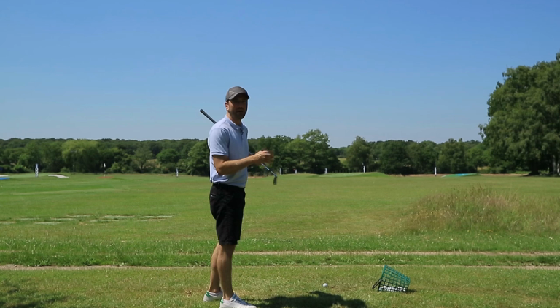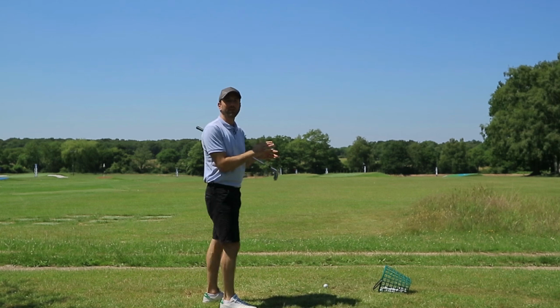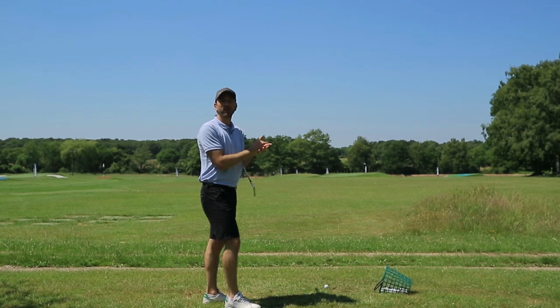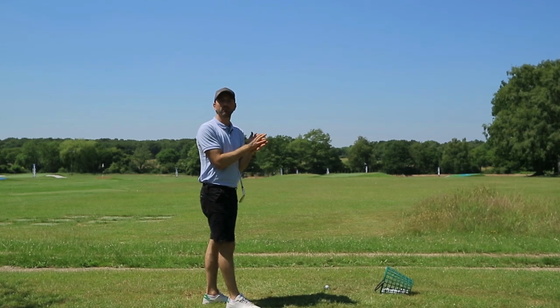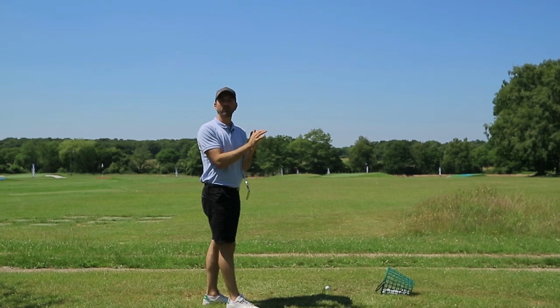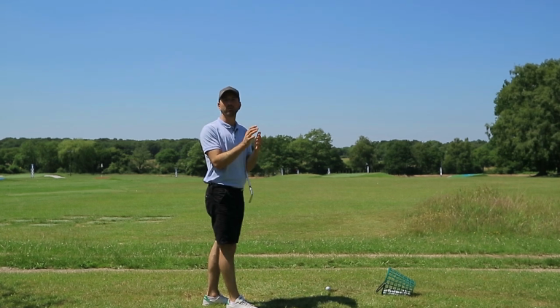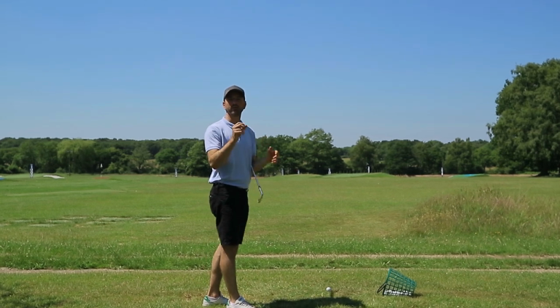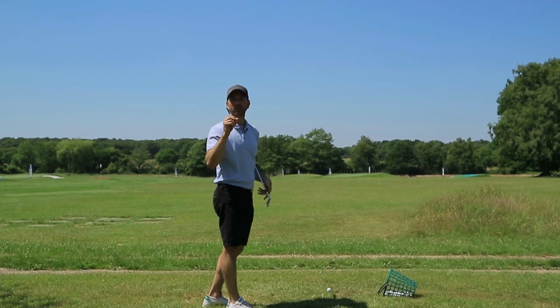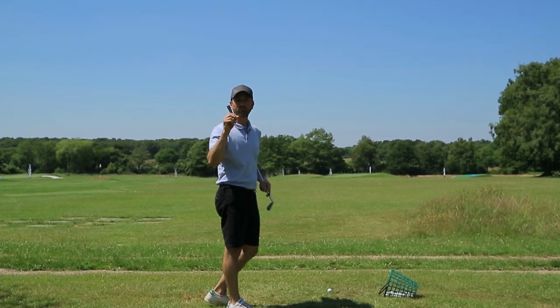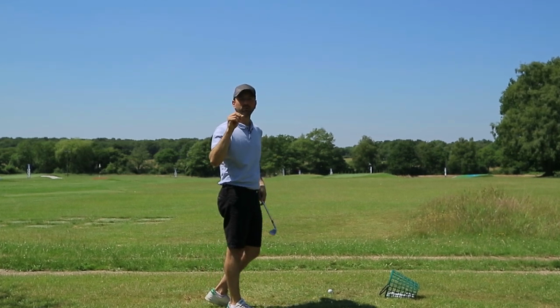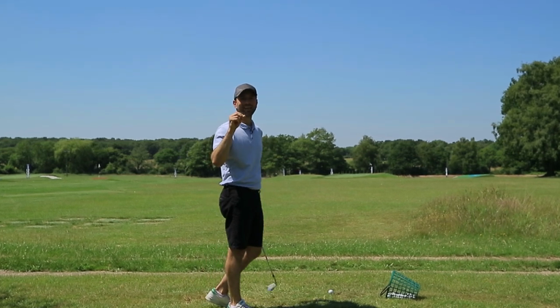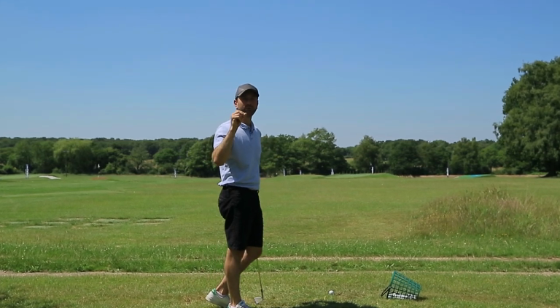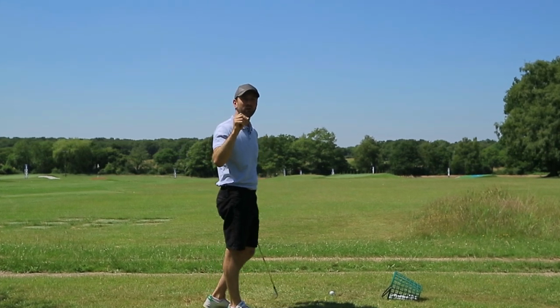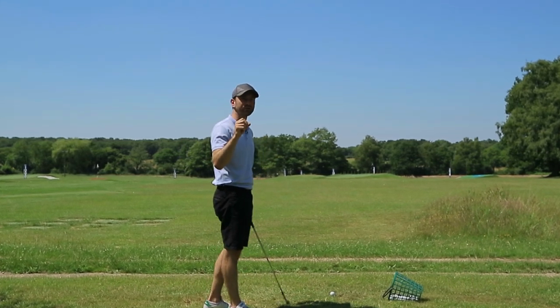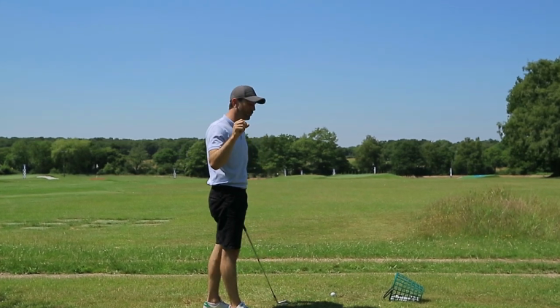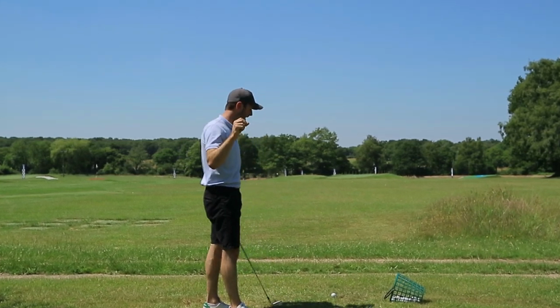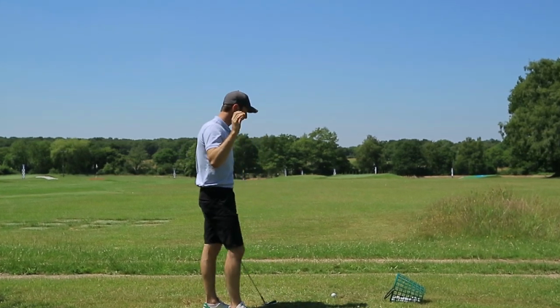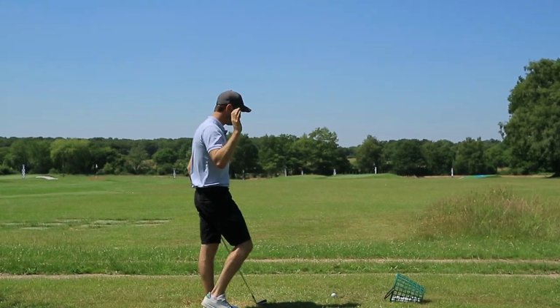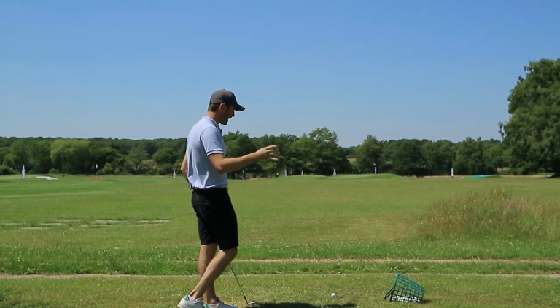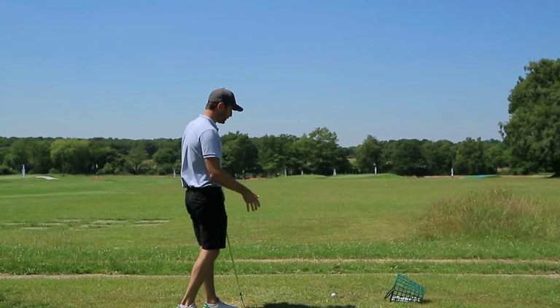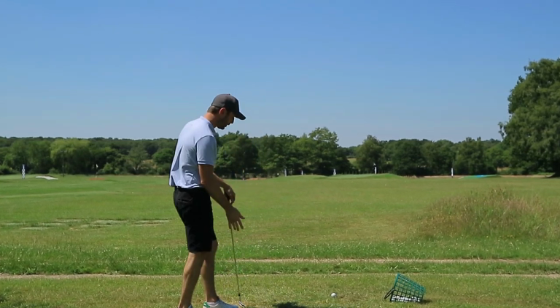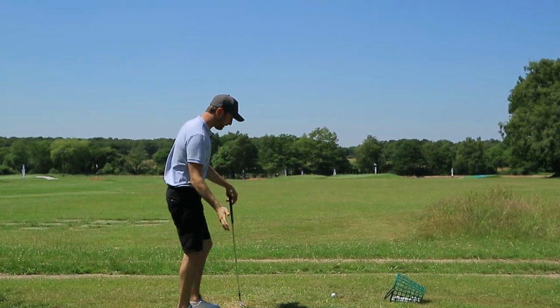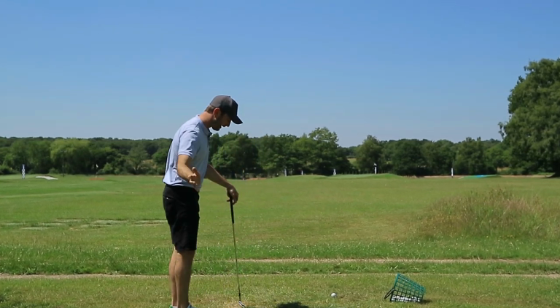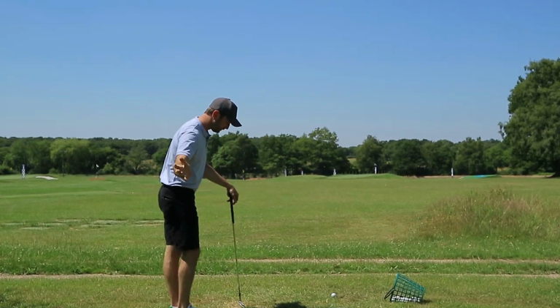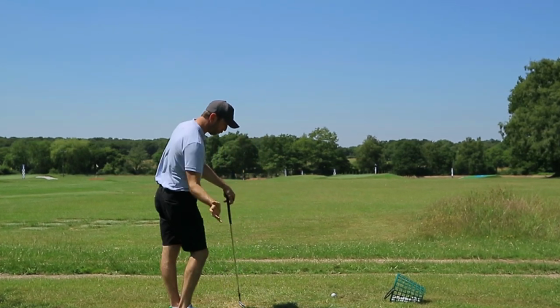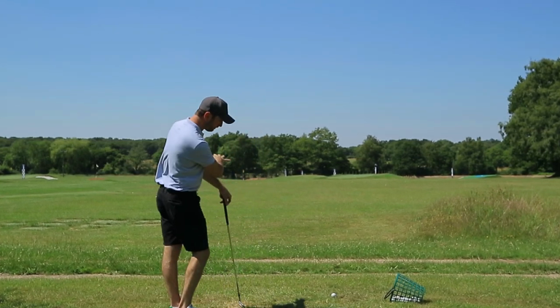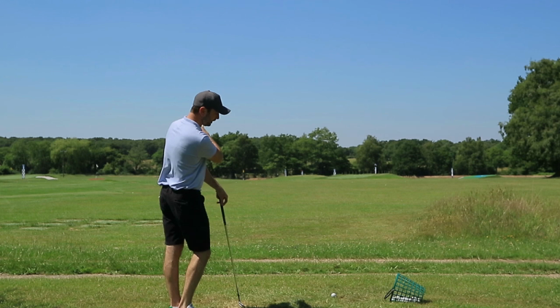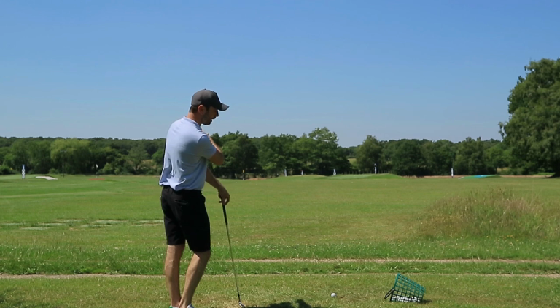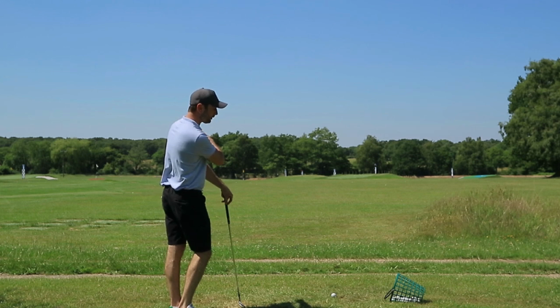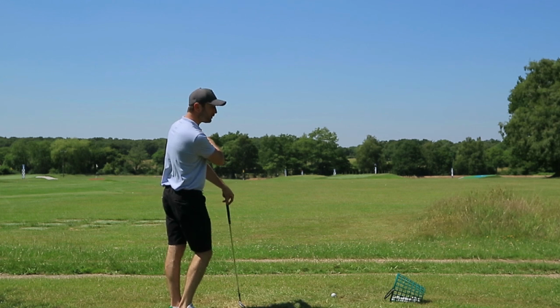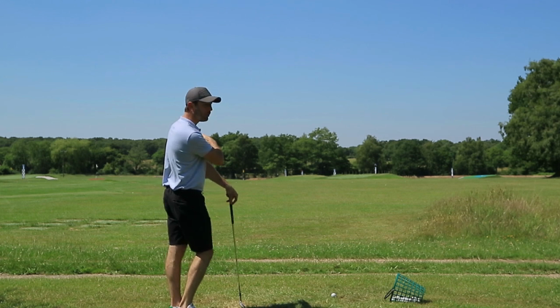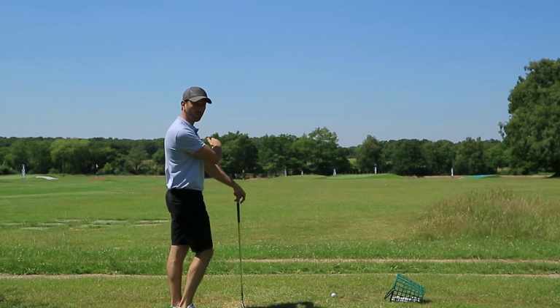Hi, how are you doing? Welcome to Russell Heritage Golf. Beautiful day here at Four Ashes Golf Centre and we're talking about how to whip the club through the ball.